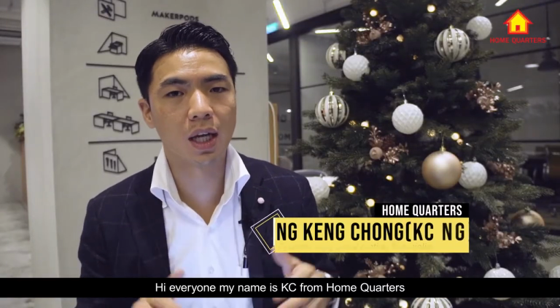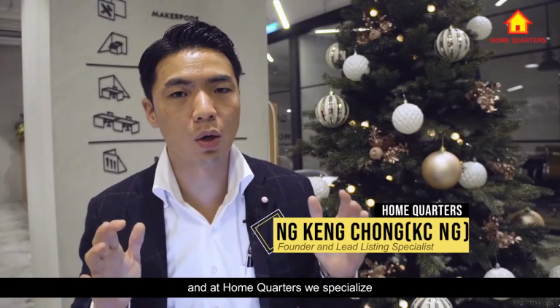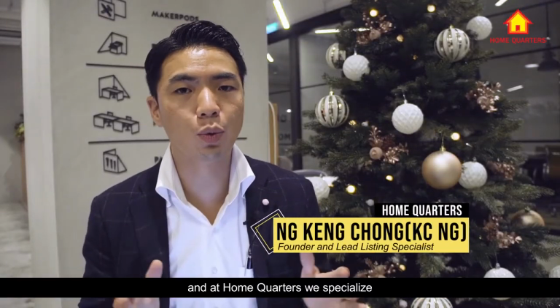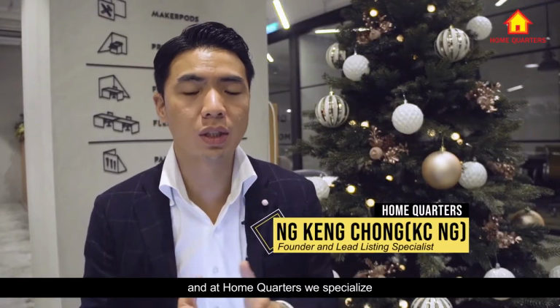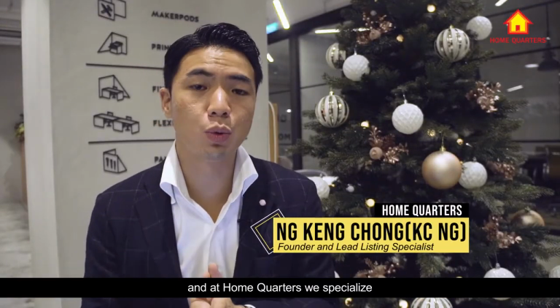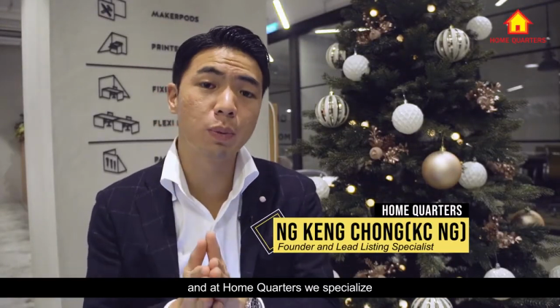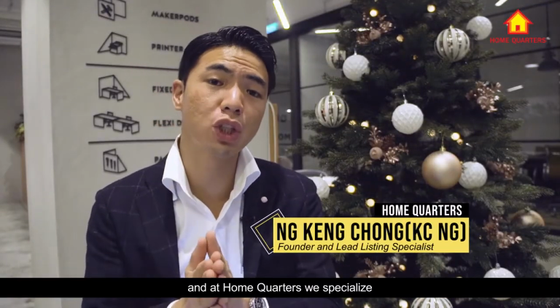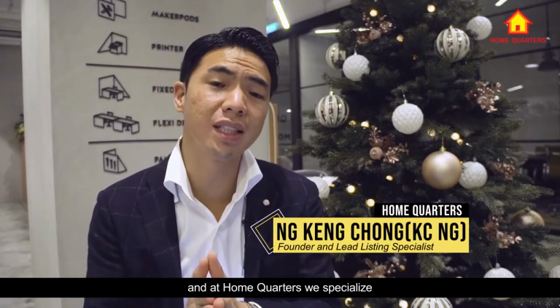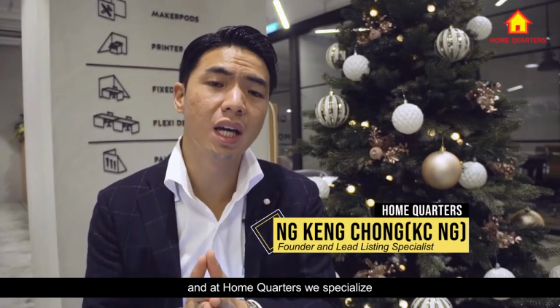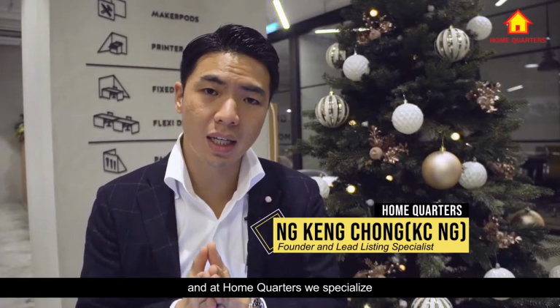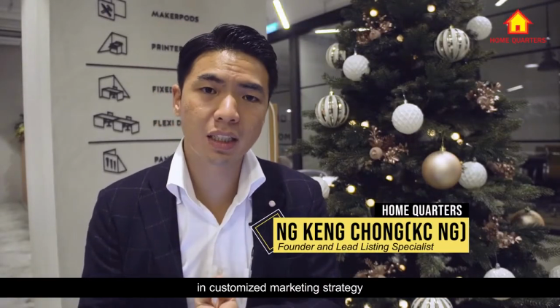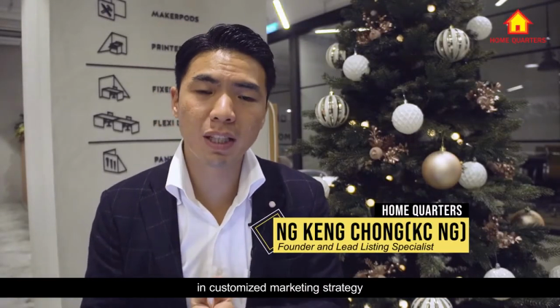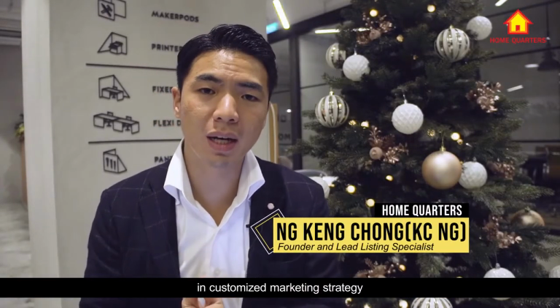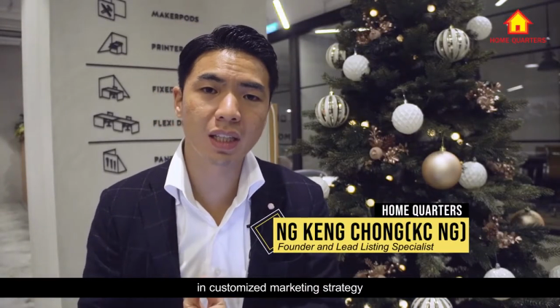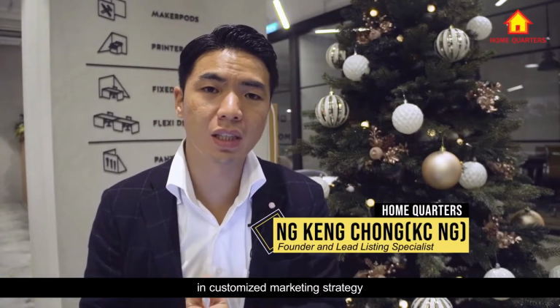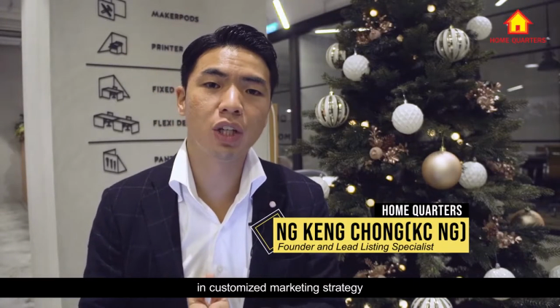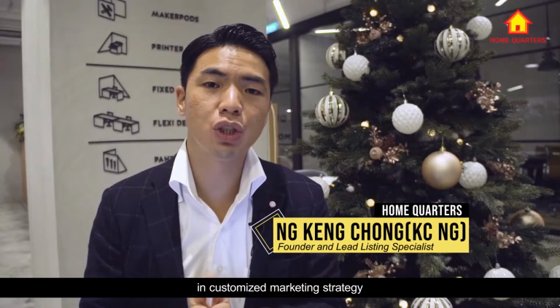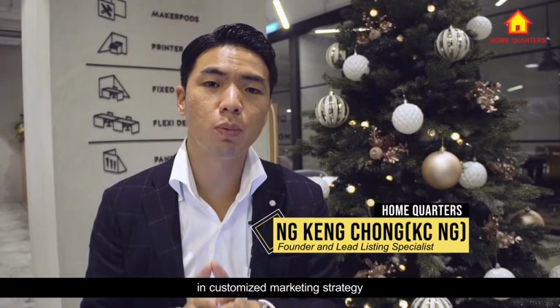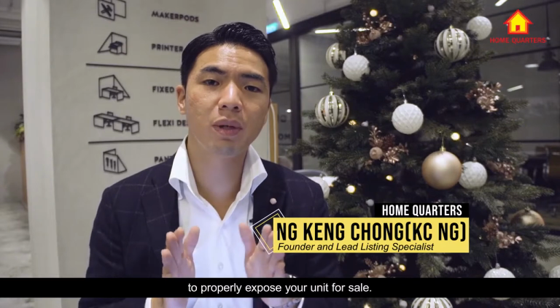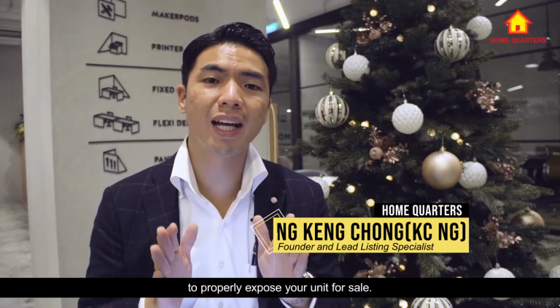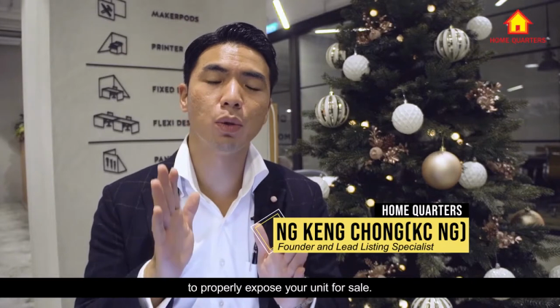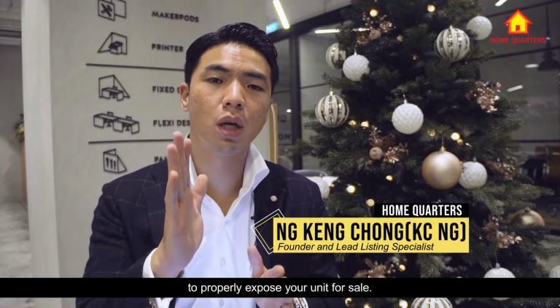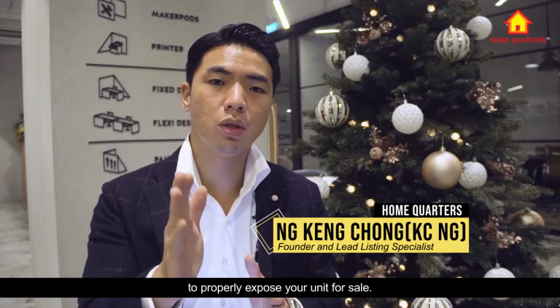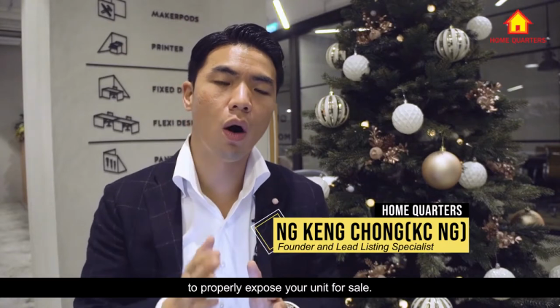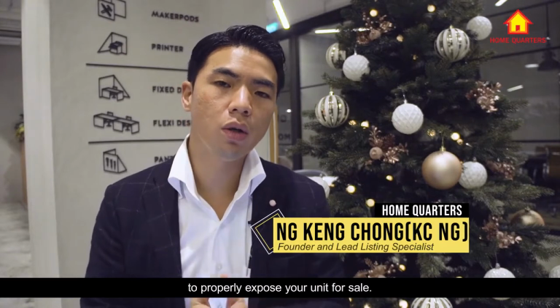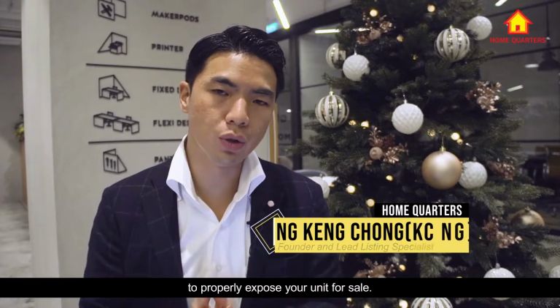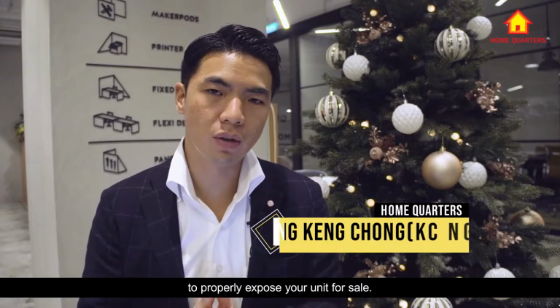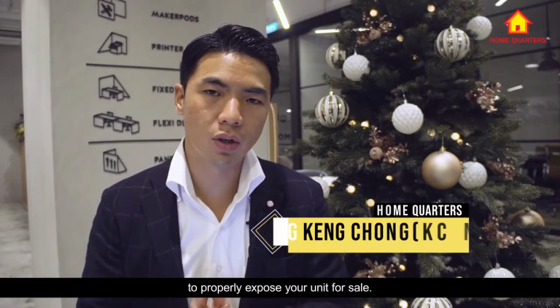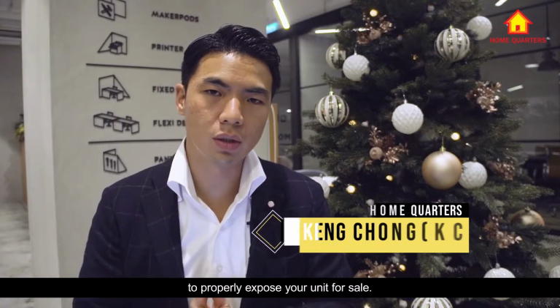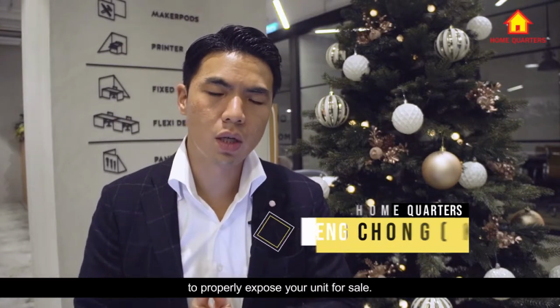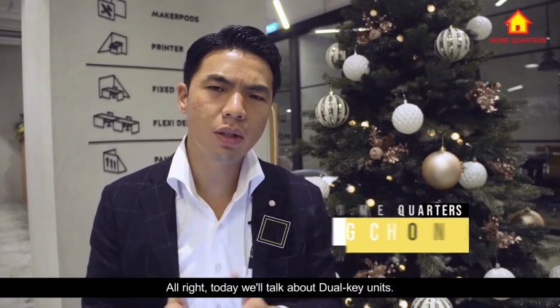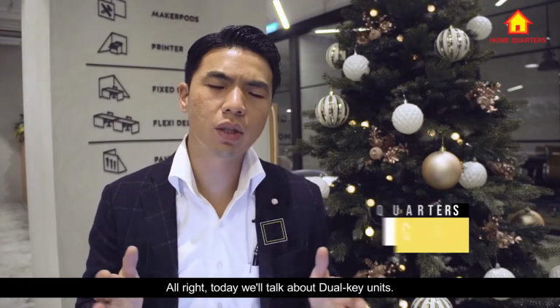Hi everyone, my name is Casey from Home Quarters. At Home Quarters, we specialize in customized marketing strategy to properly expose your unit for sale.